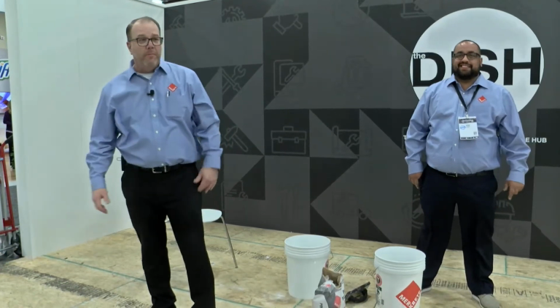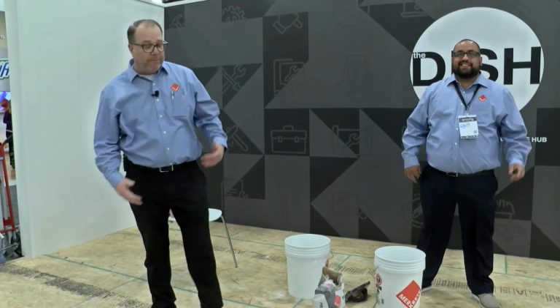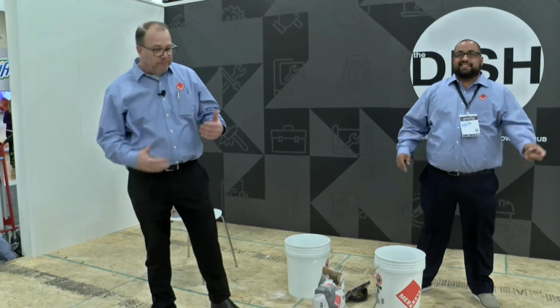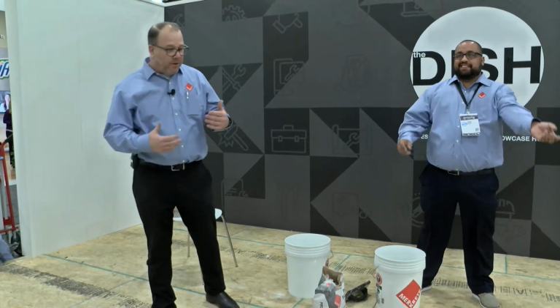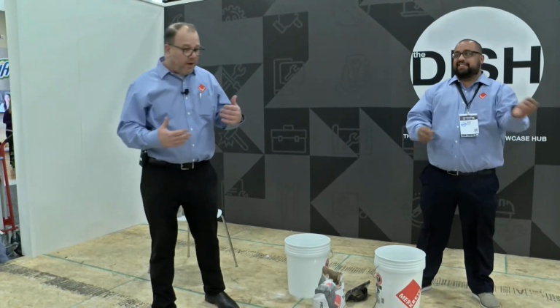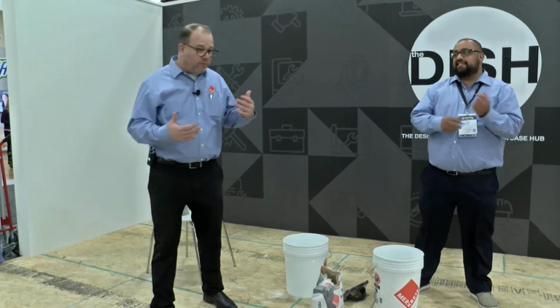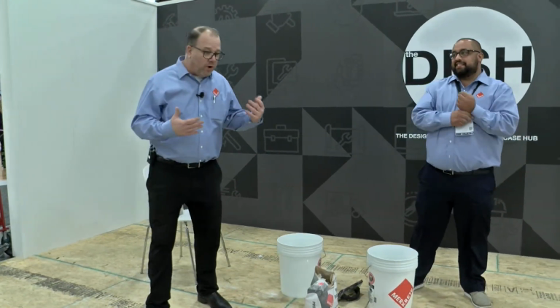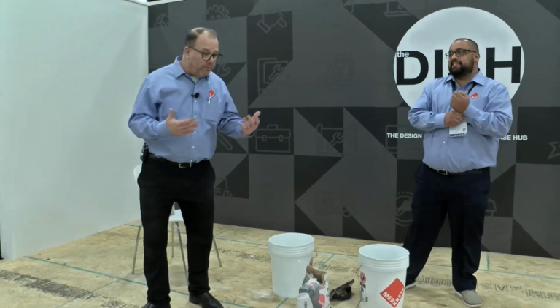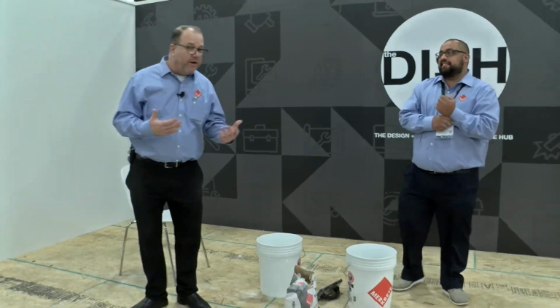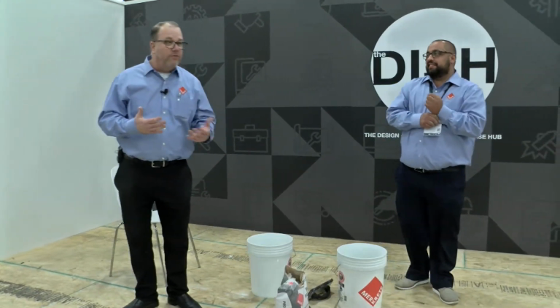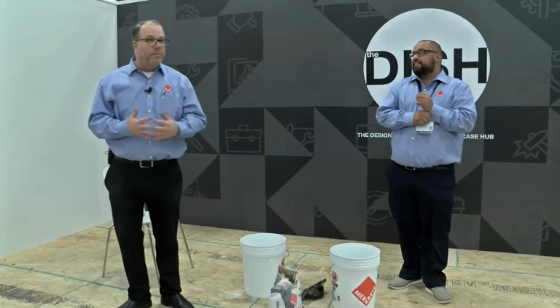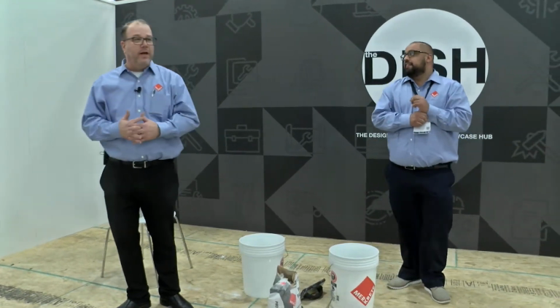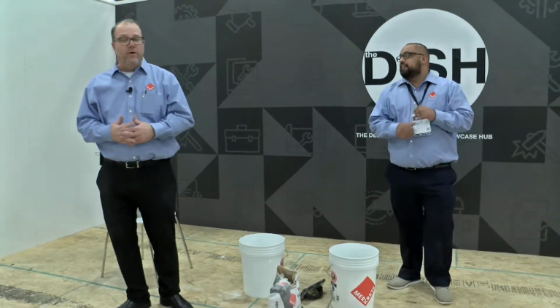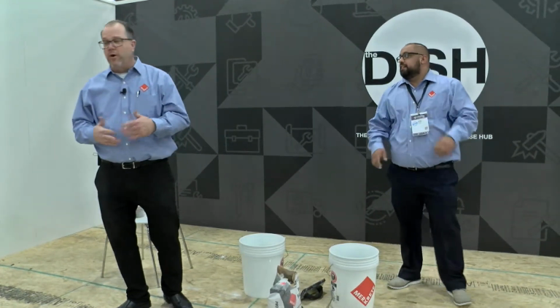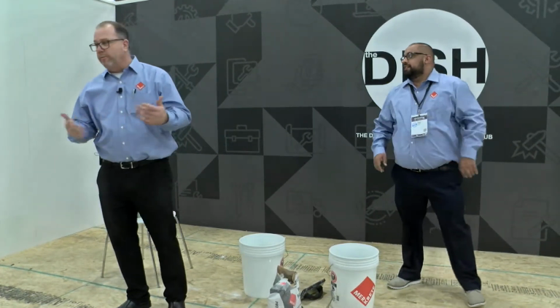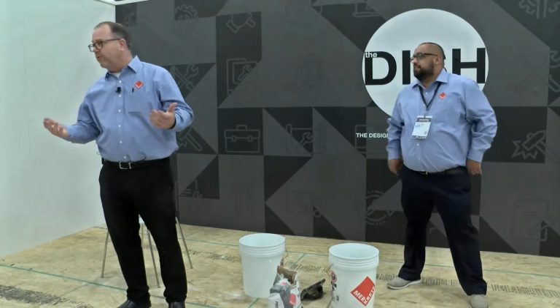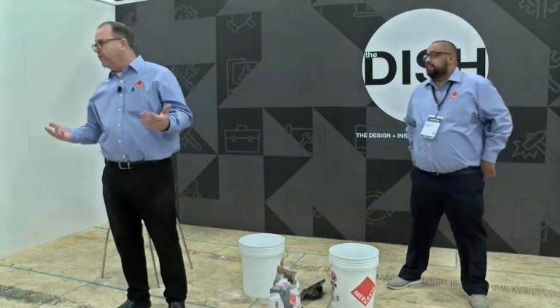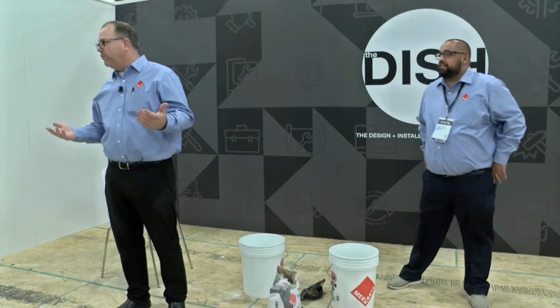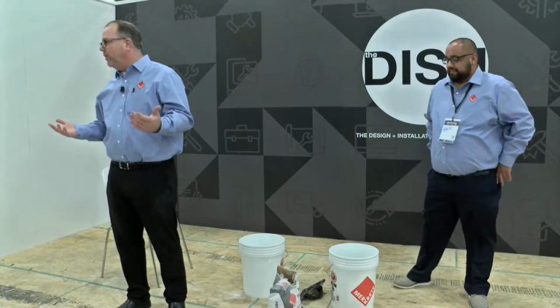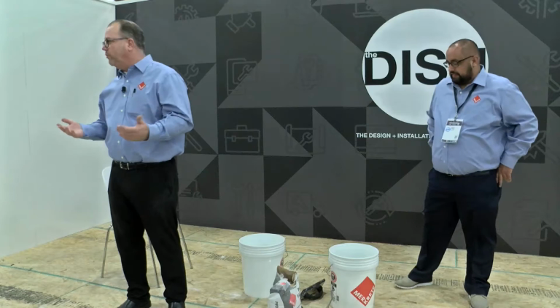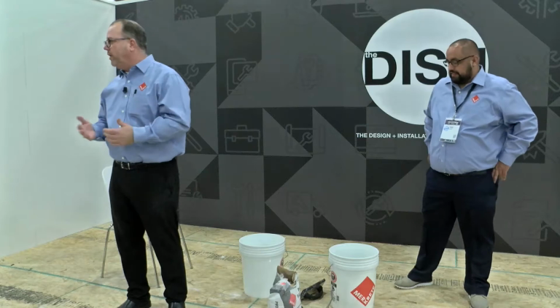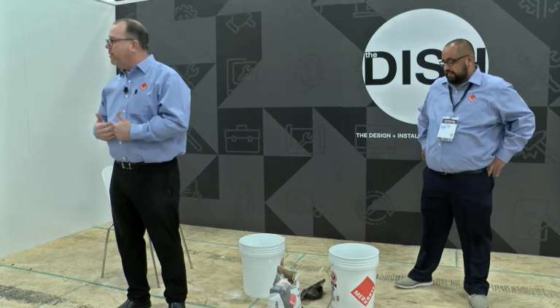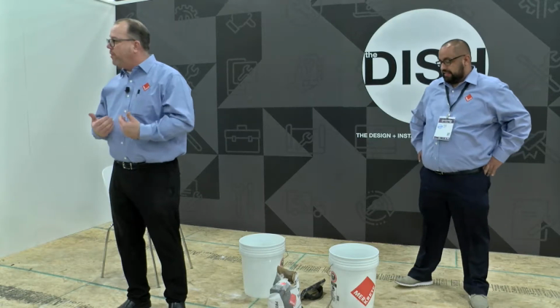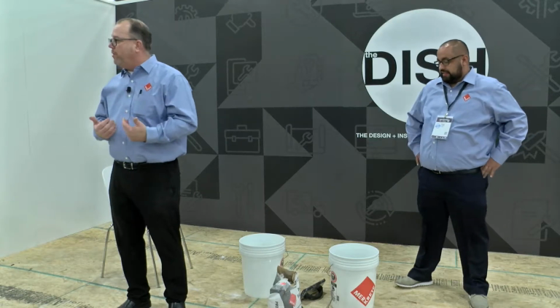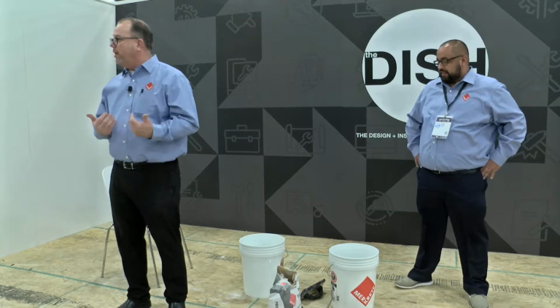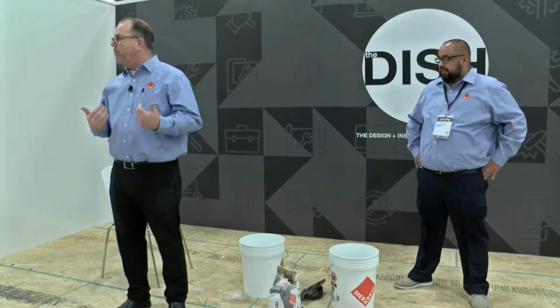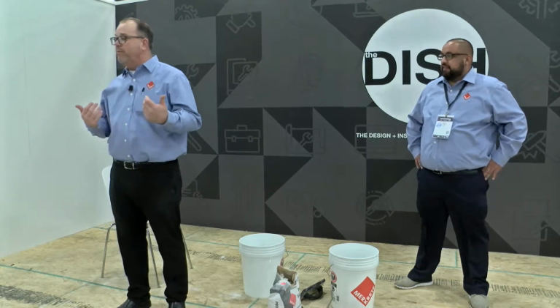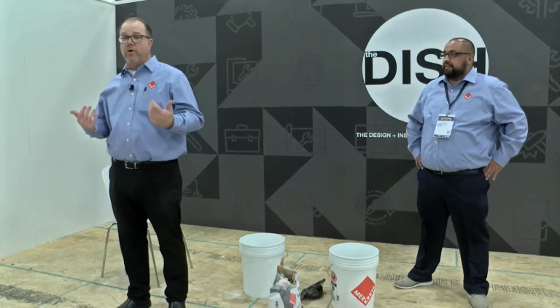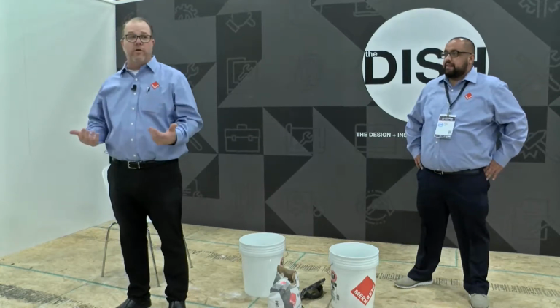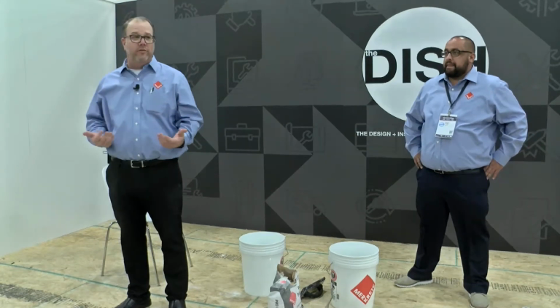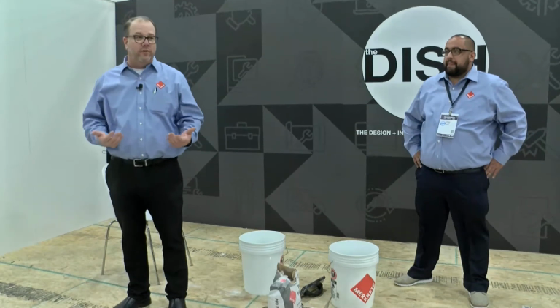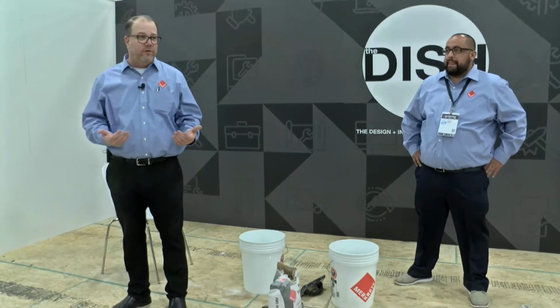Welcome, guys. Thank you for being here. Welcome to Surfaces 2020. I'm Brett Monty. I'm with Mercrete Systems.